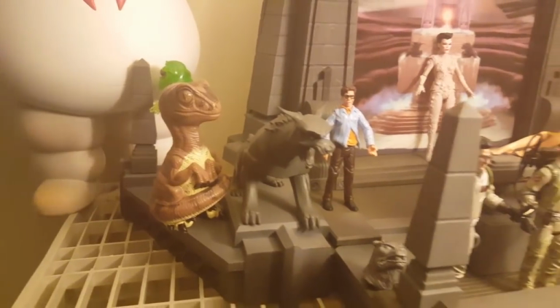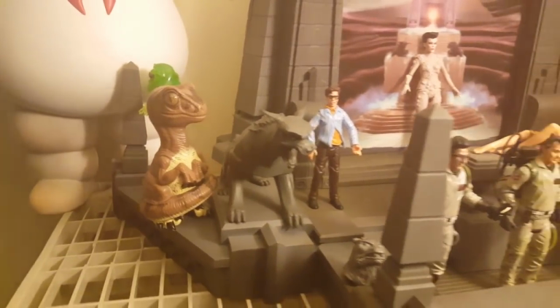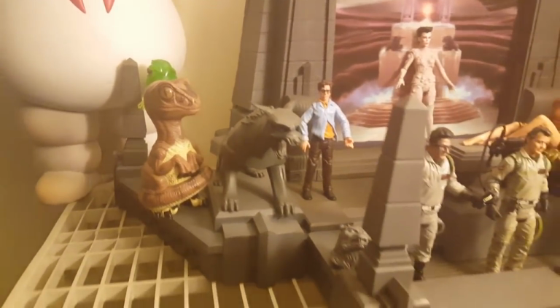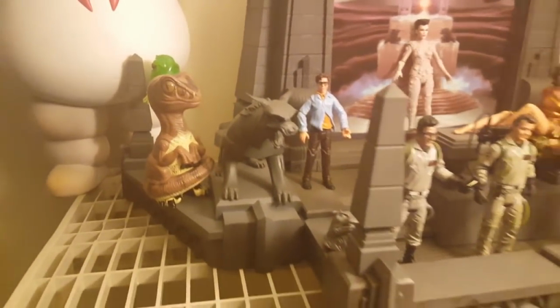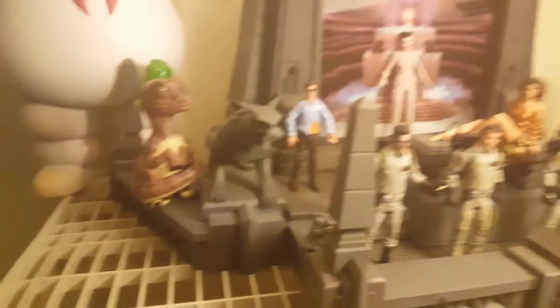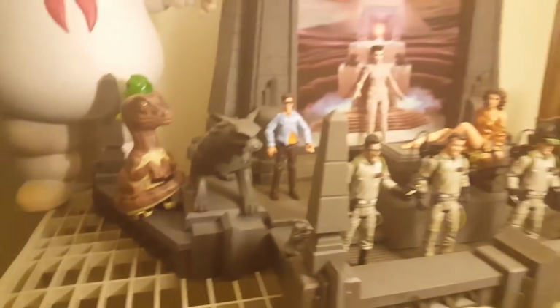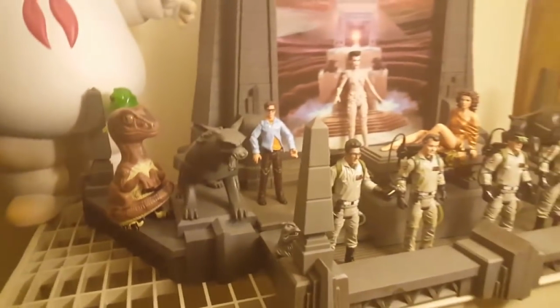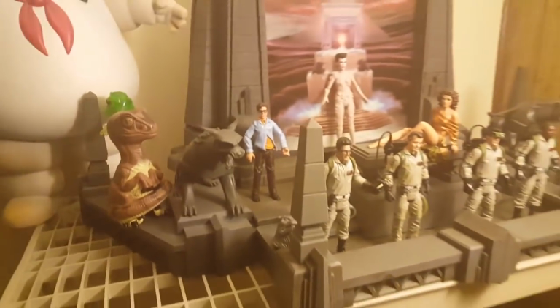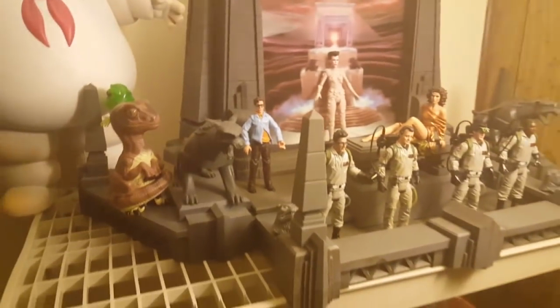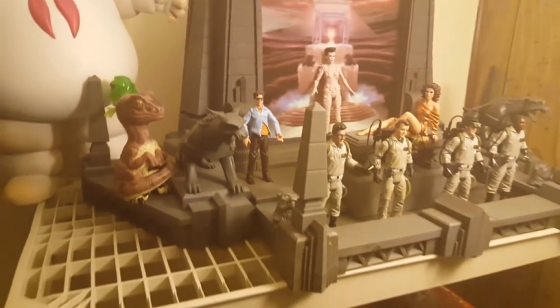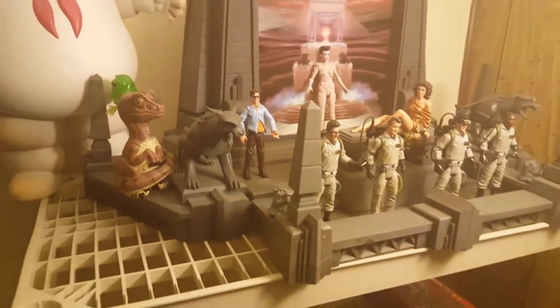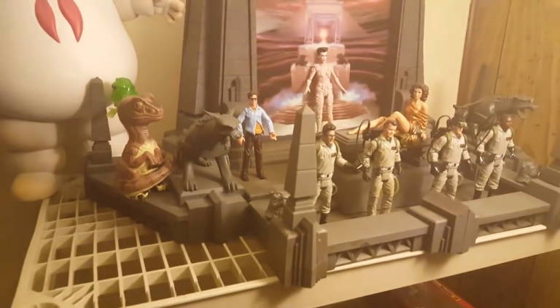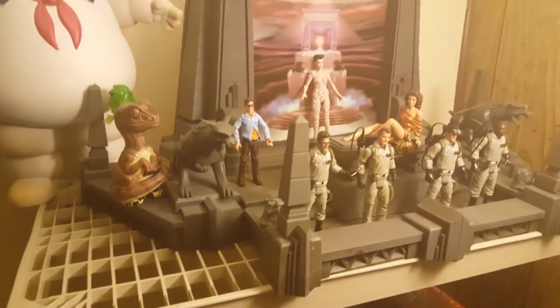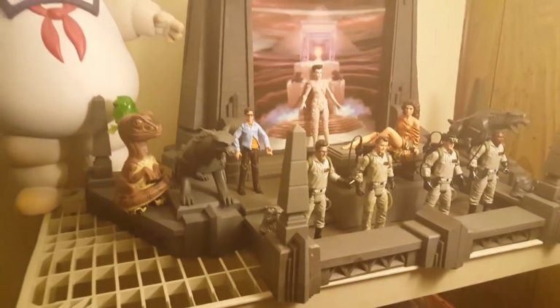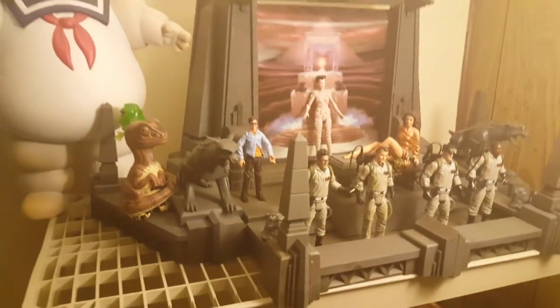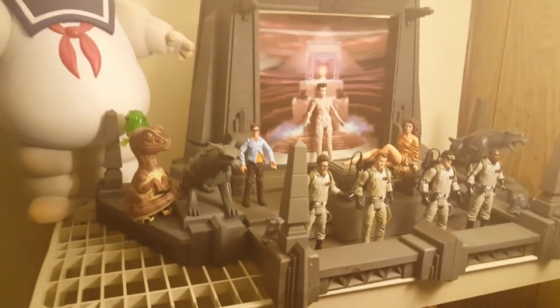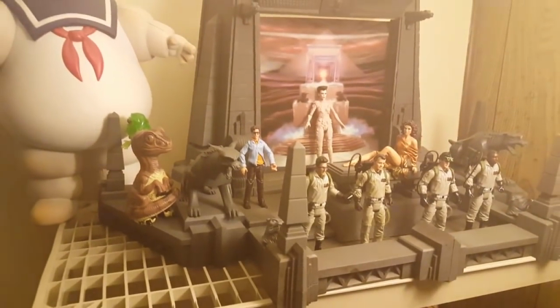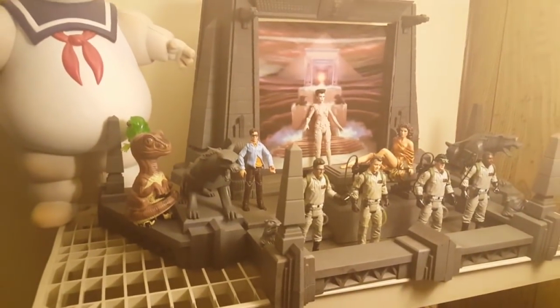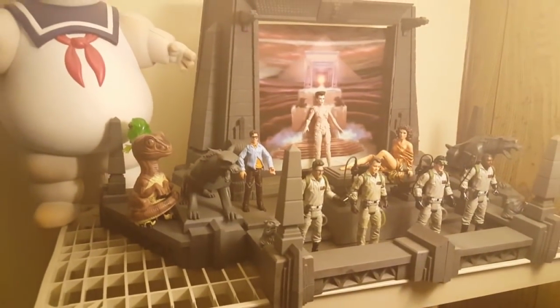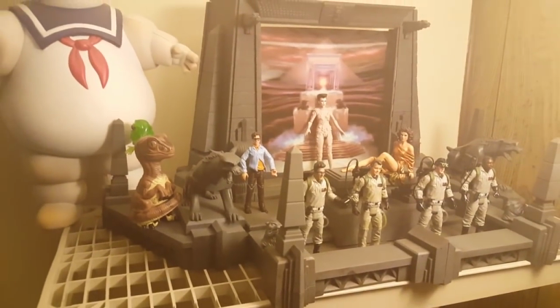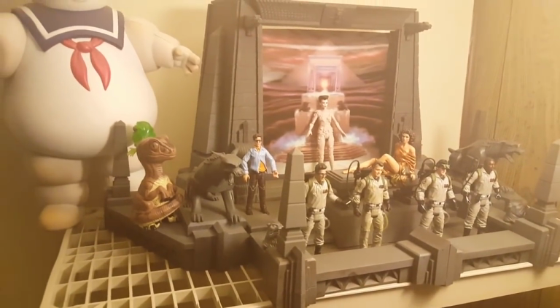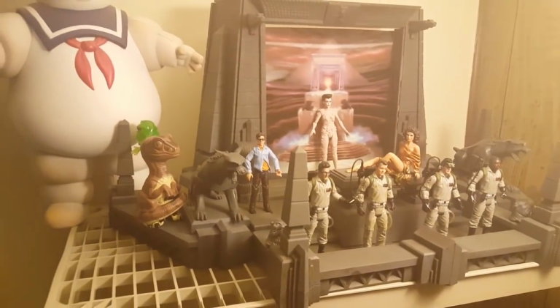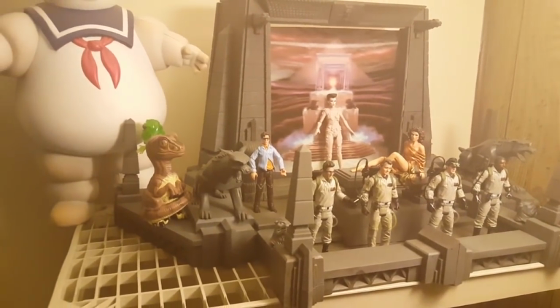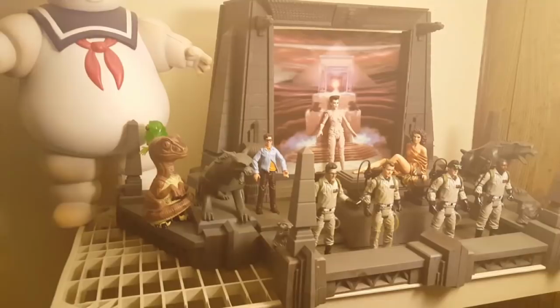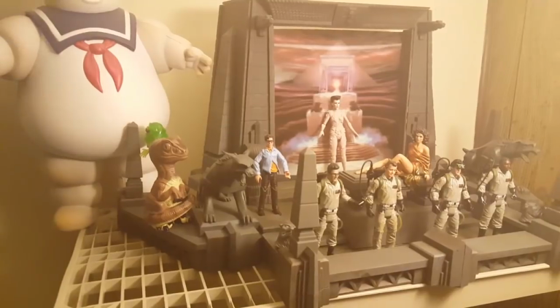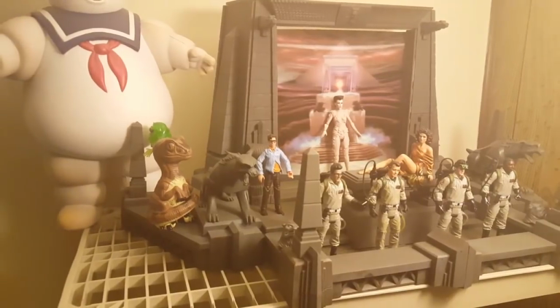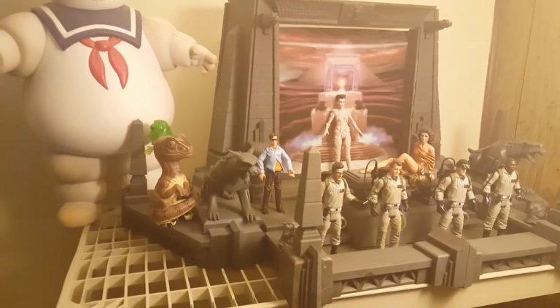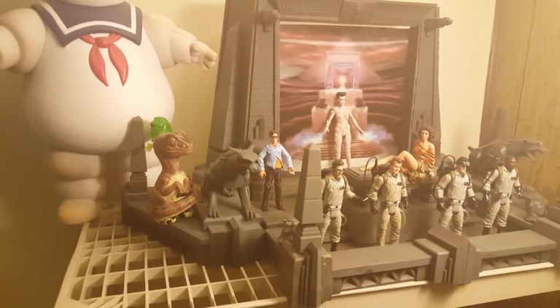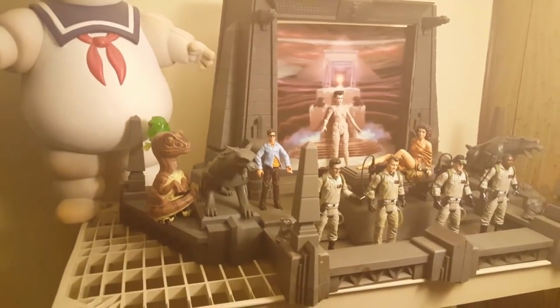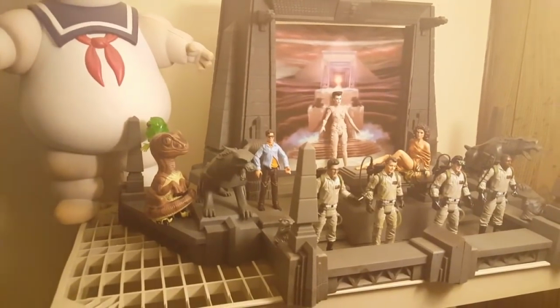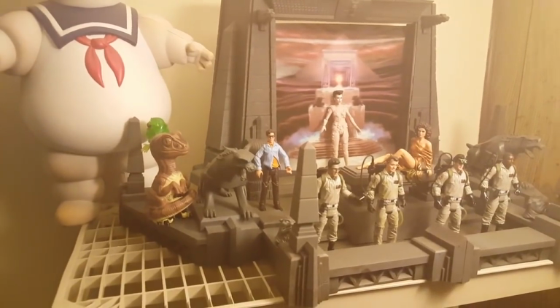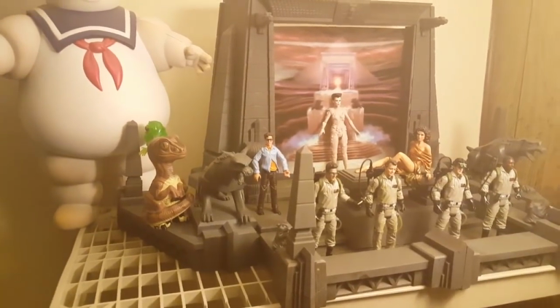This is actually one of the really most amazing play sets that Bob has ever seen.